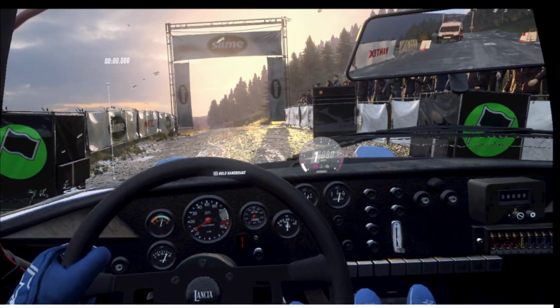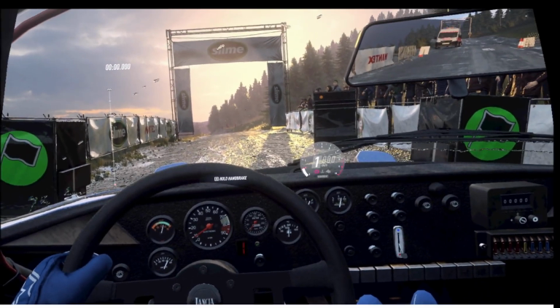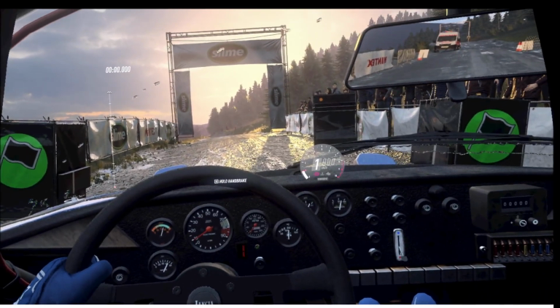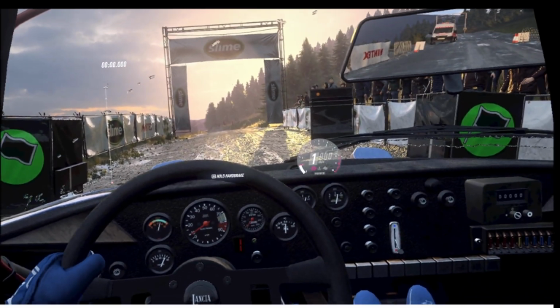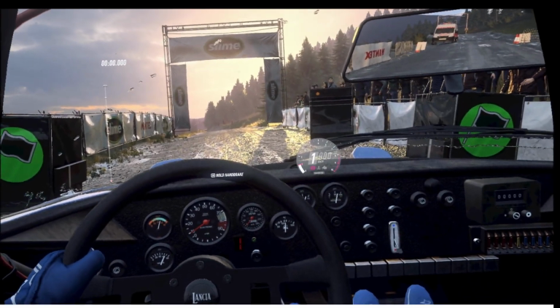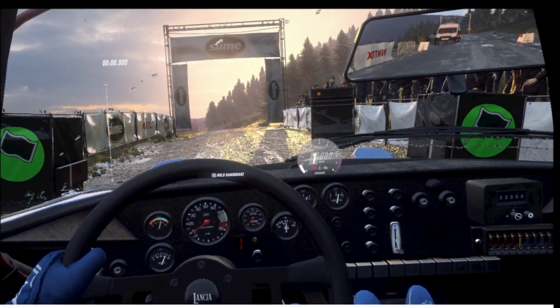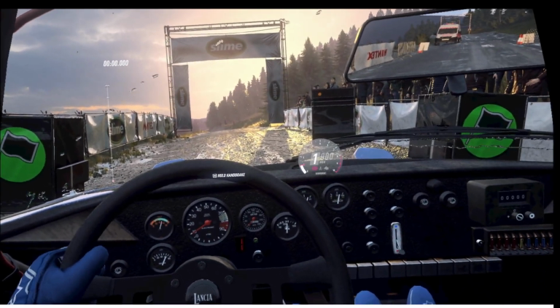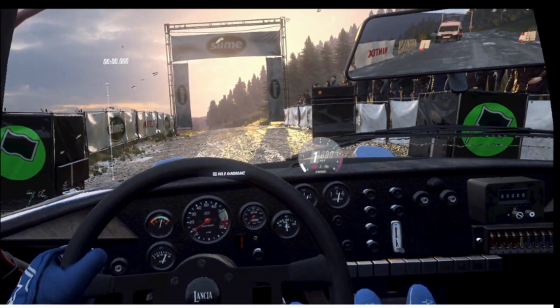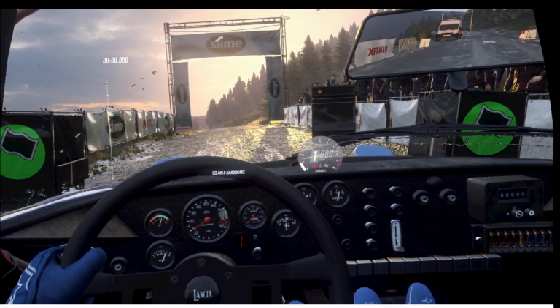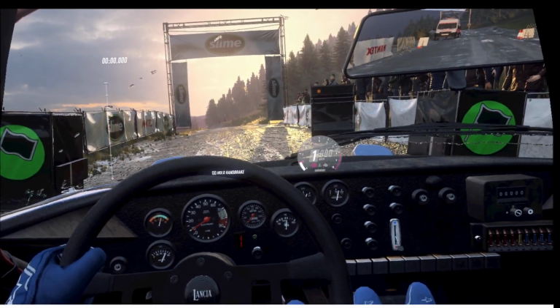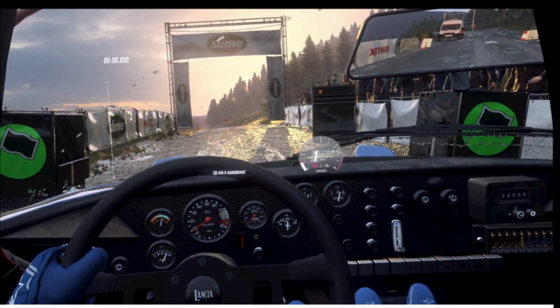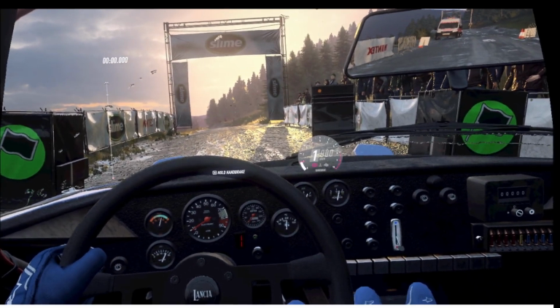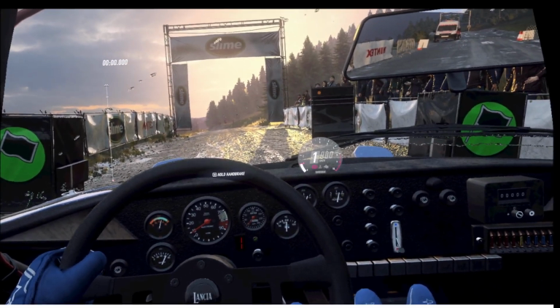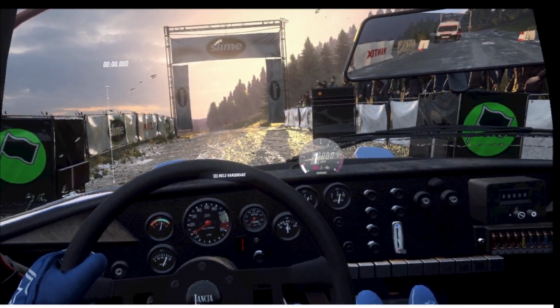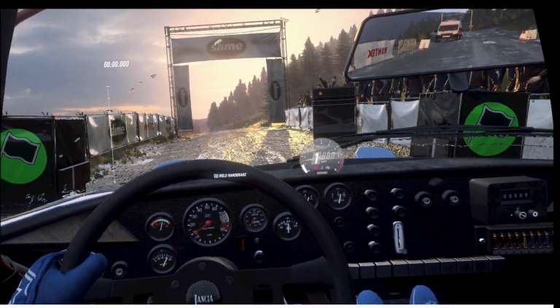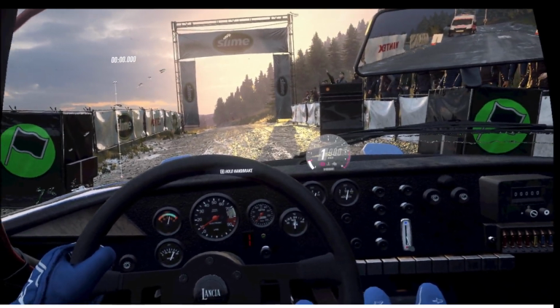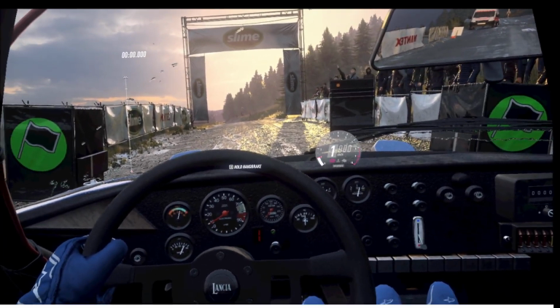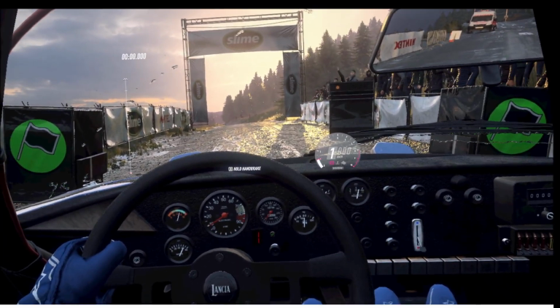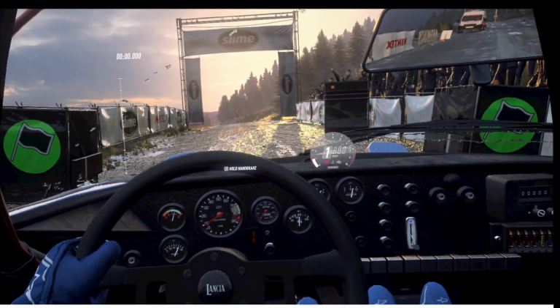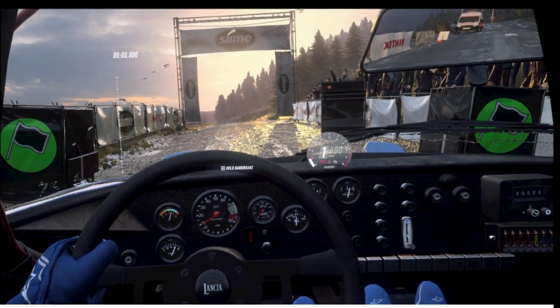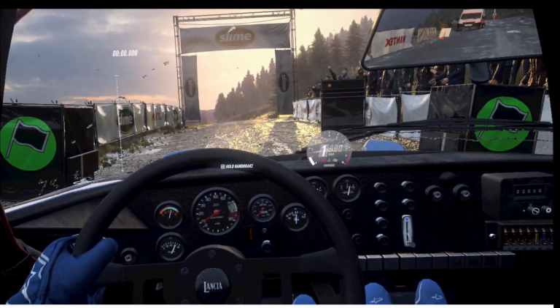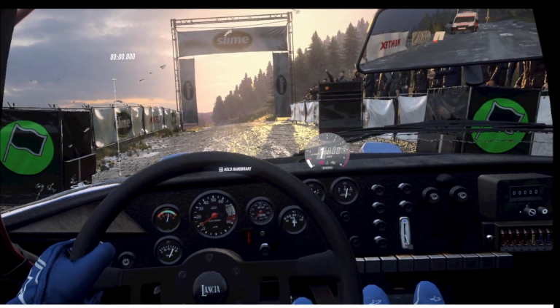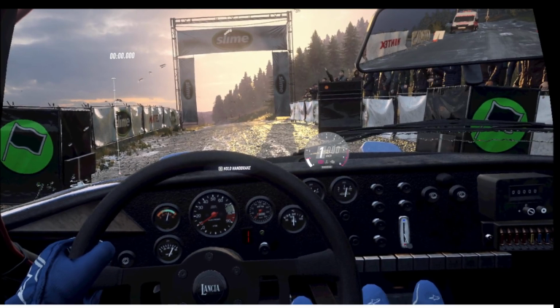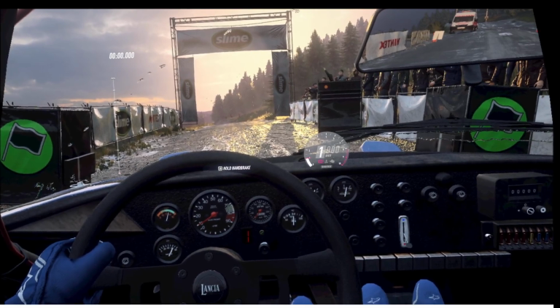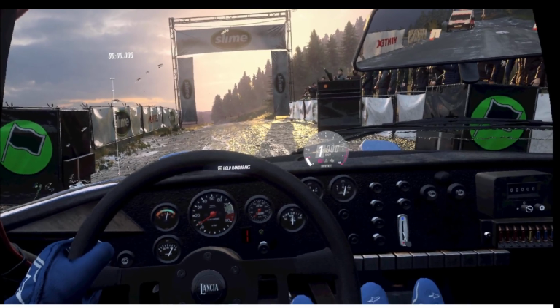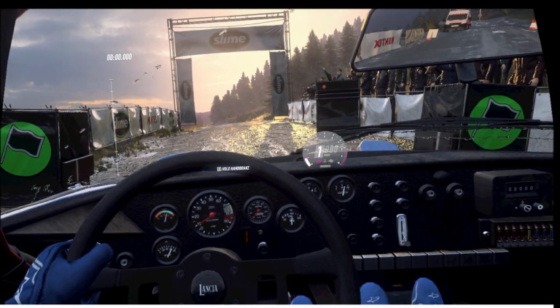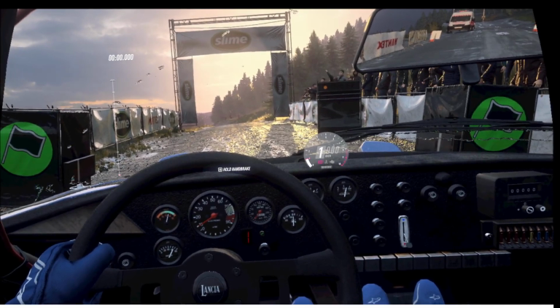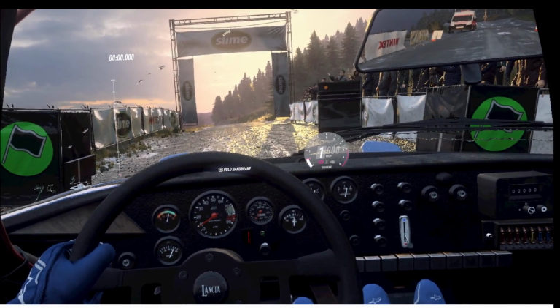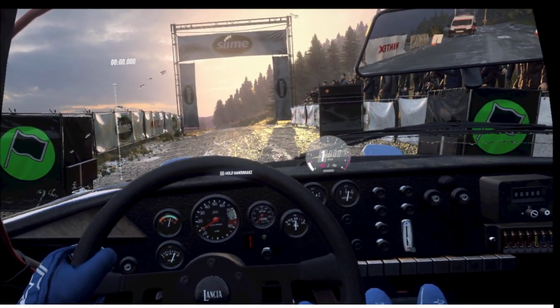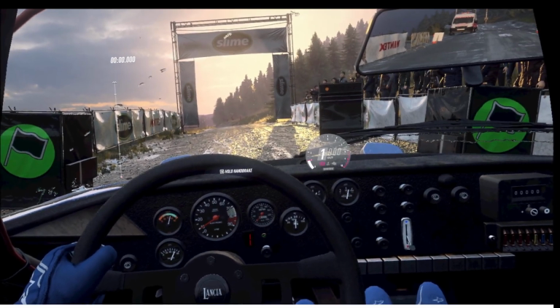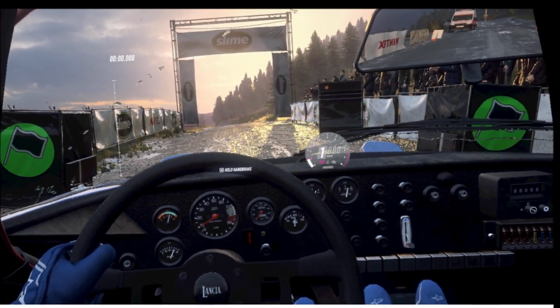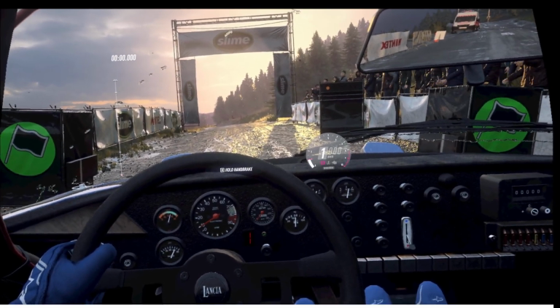Why does it default to medium tires in the wet? I don't know. And soft tires in the dry? I don't know, man.